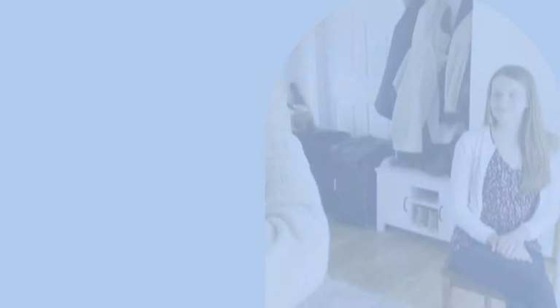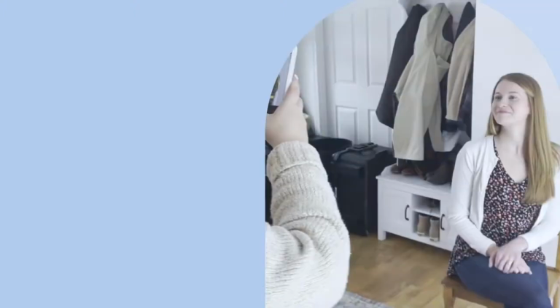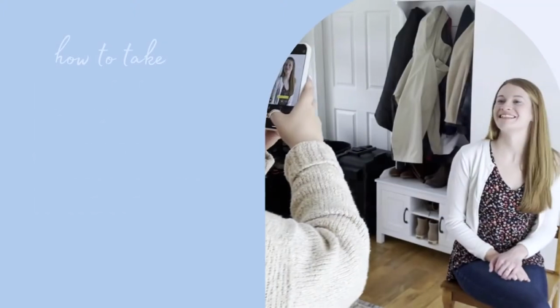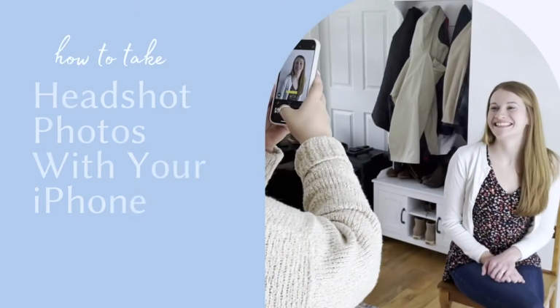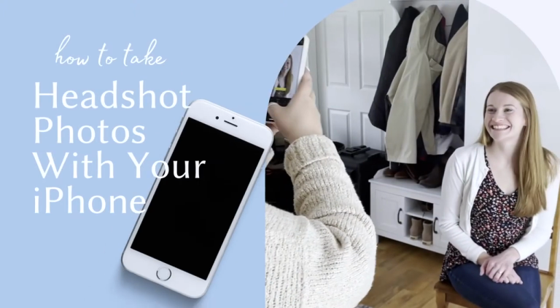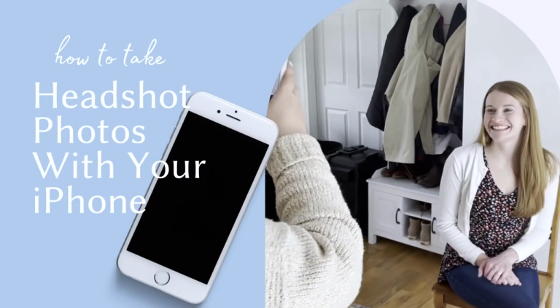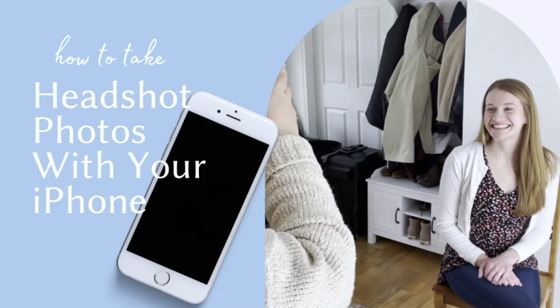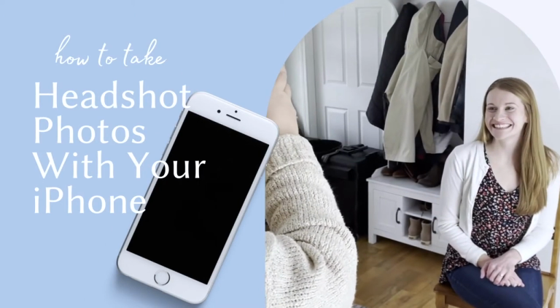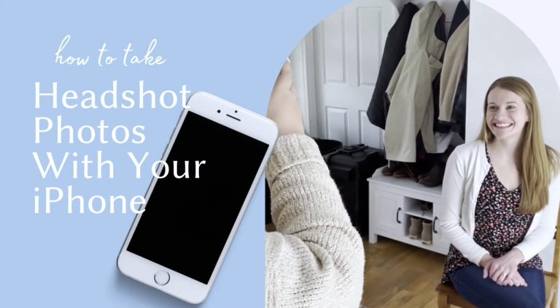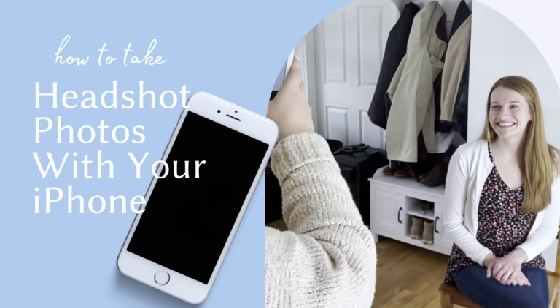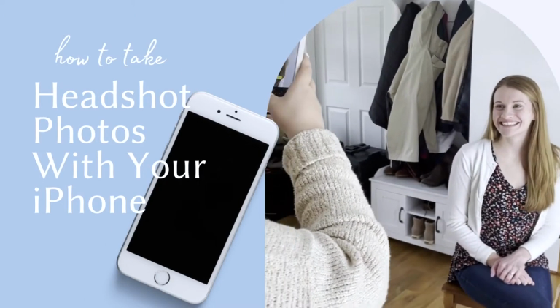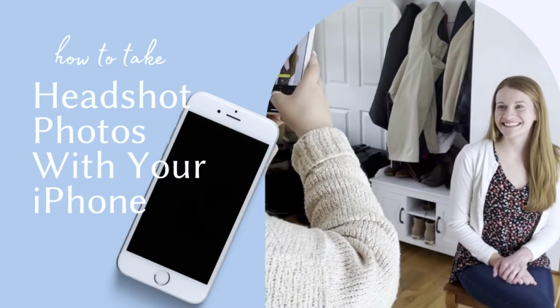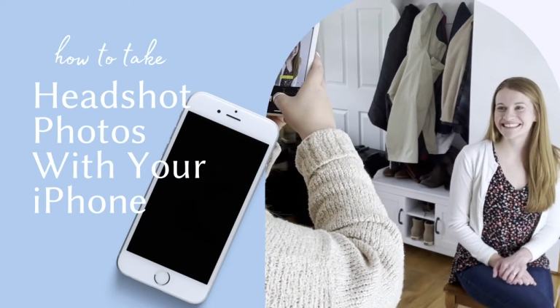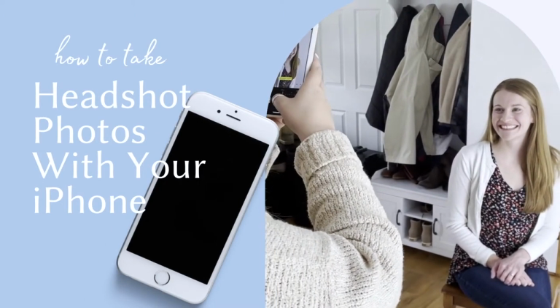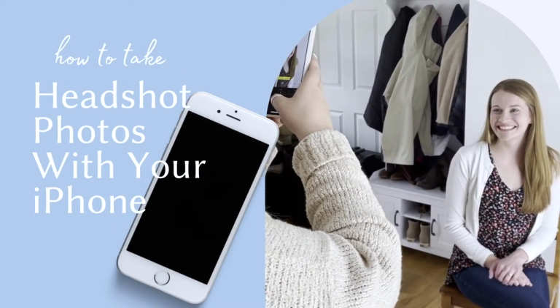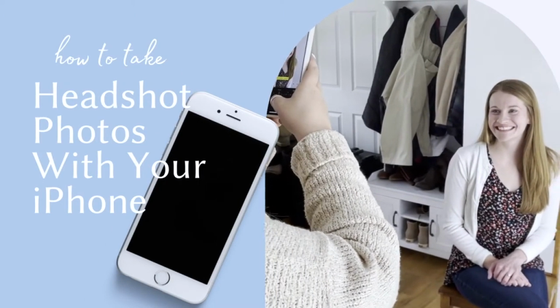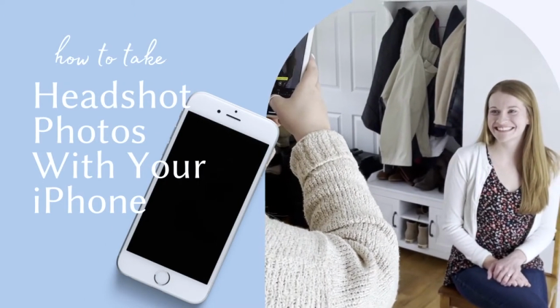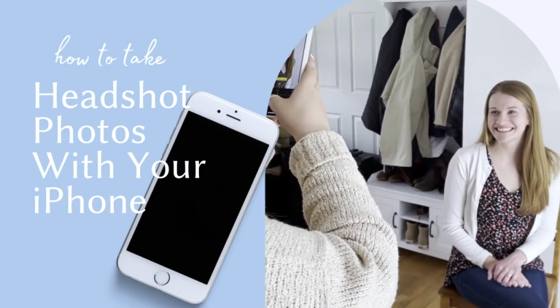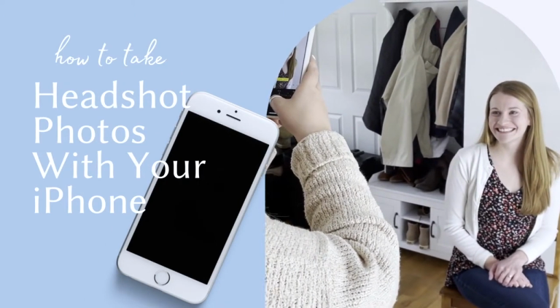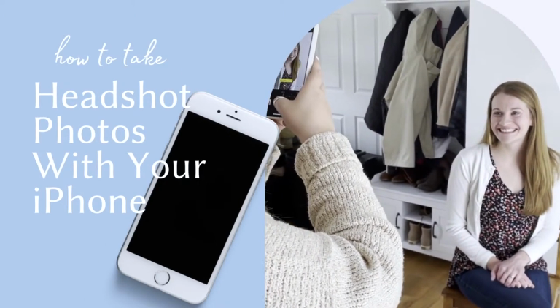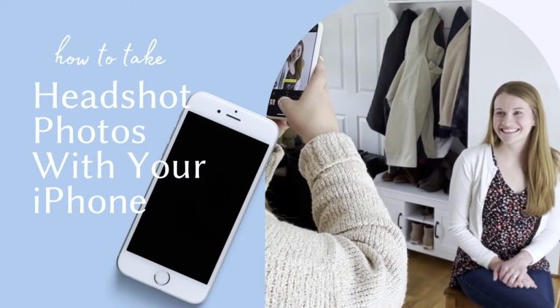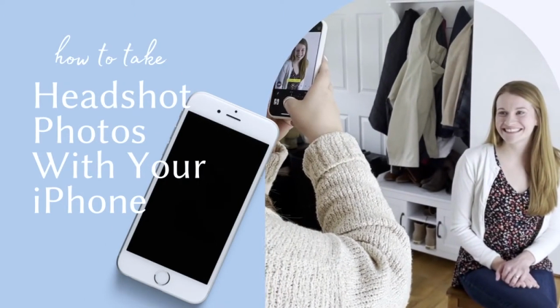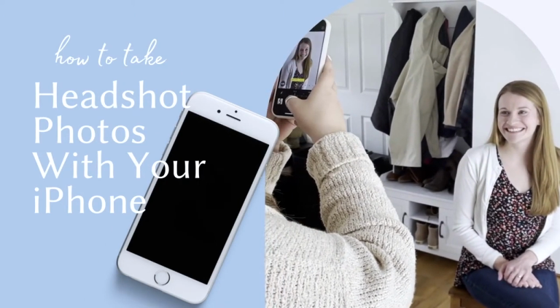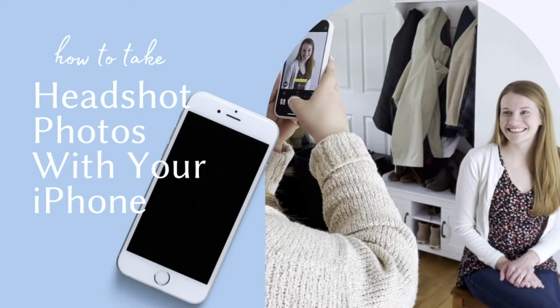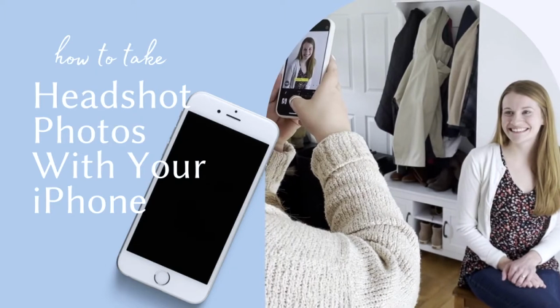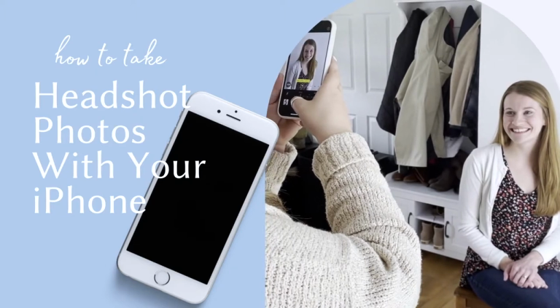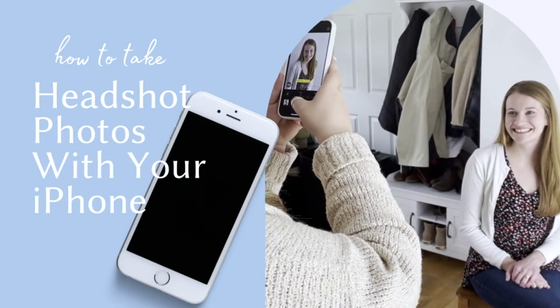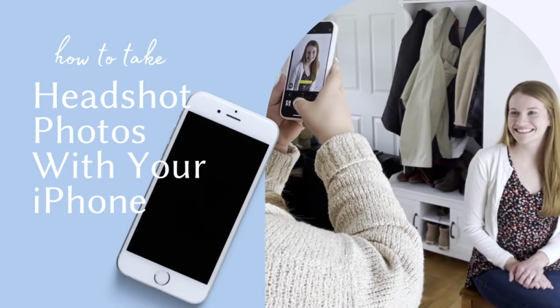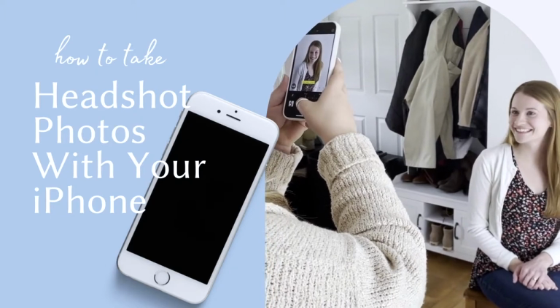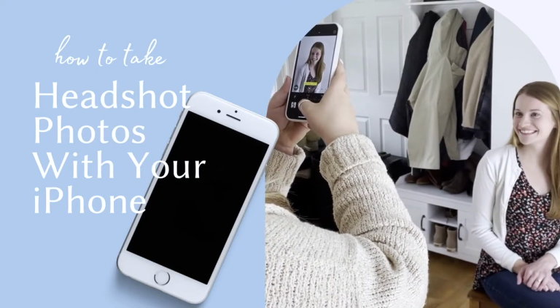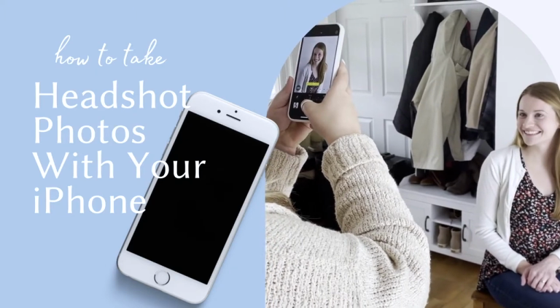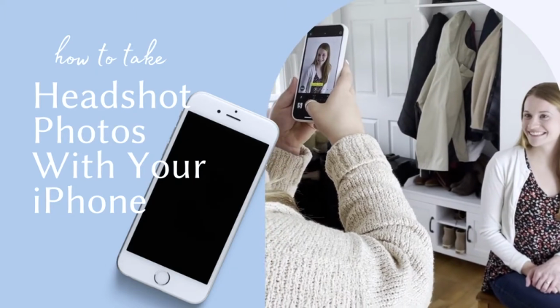Hey there! Today I'm going to show you how you can take professional style headshot photos right at home using your iPhone.